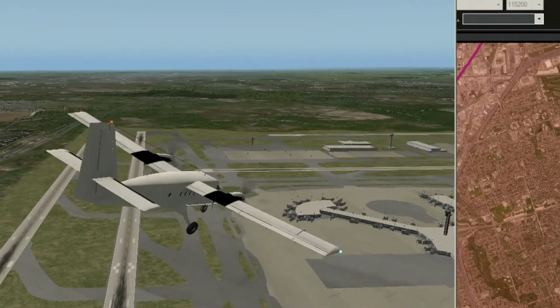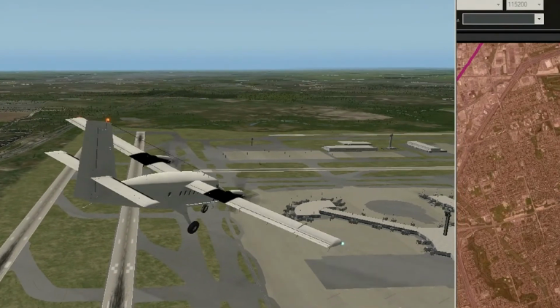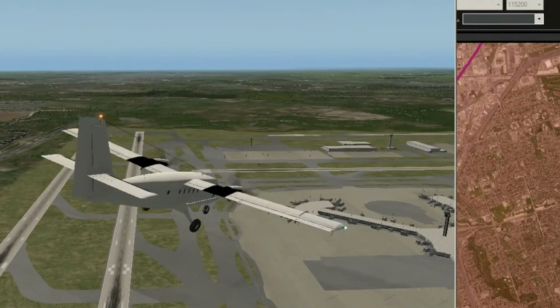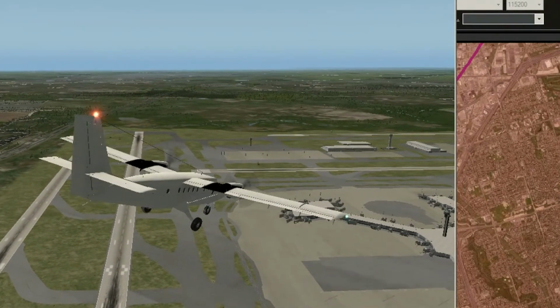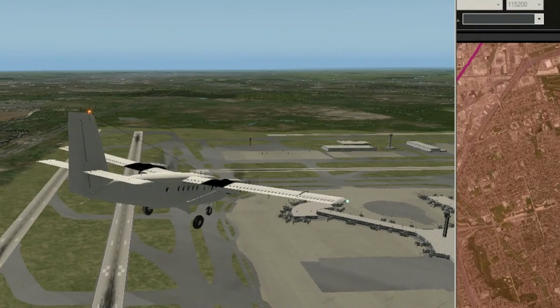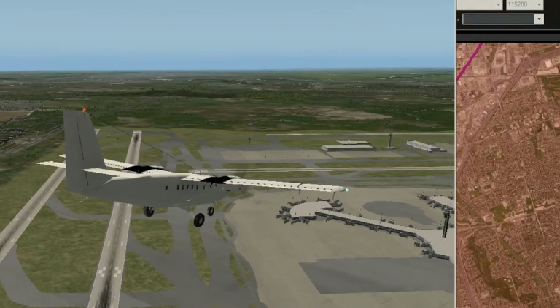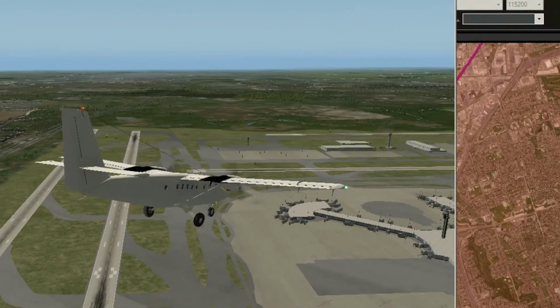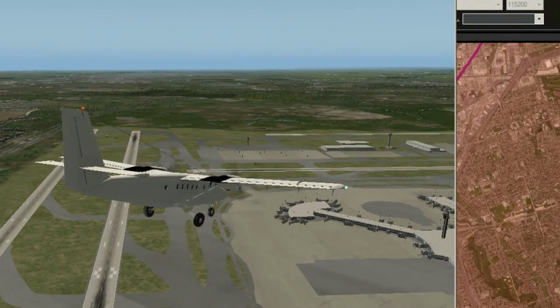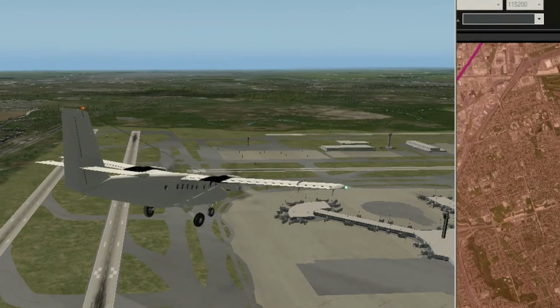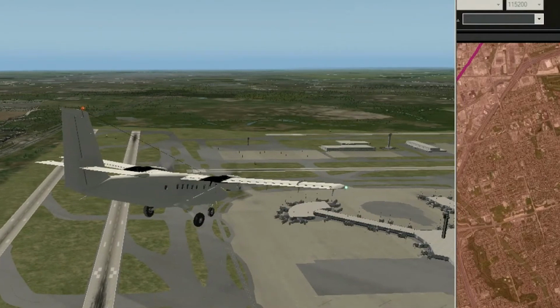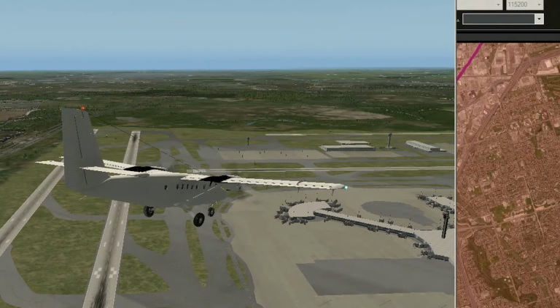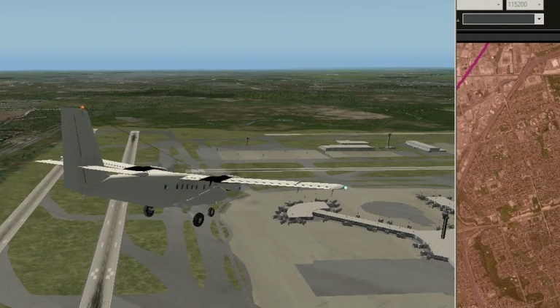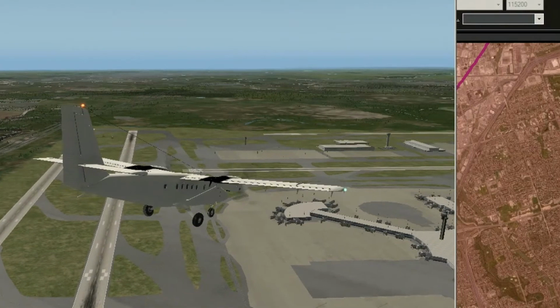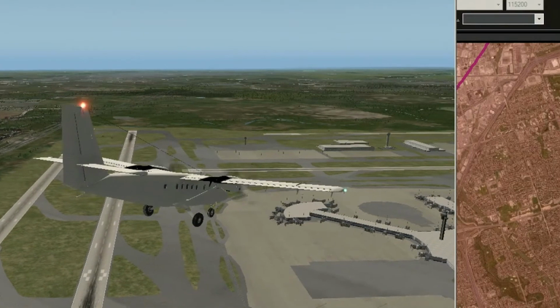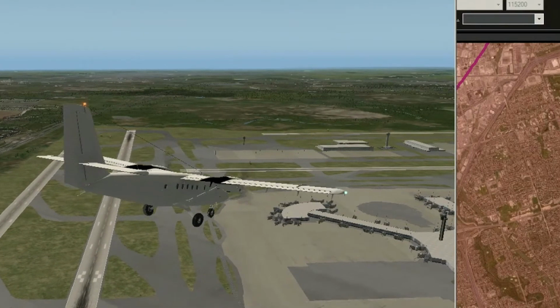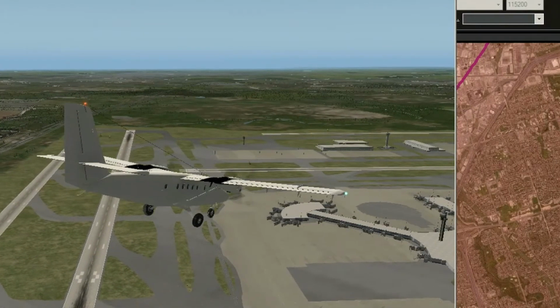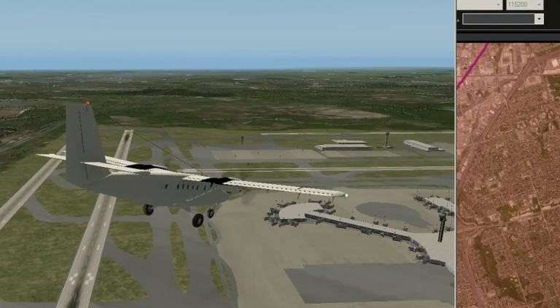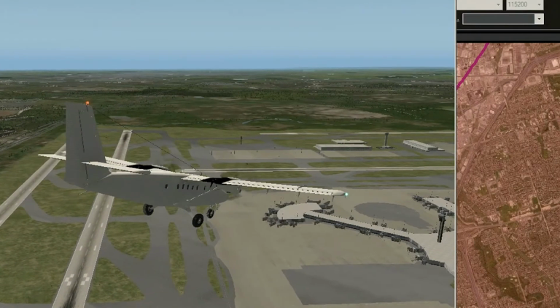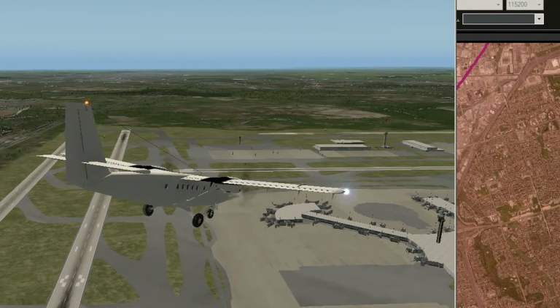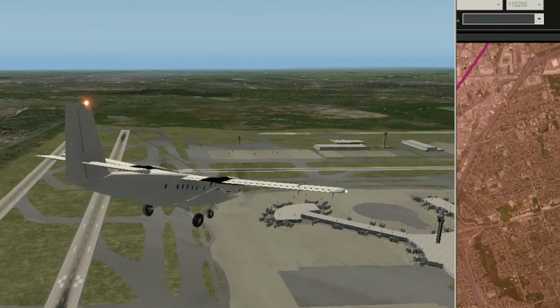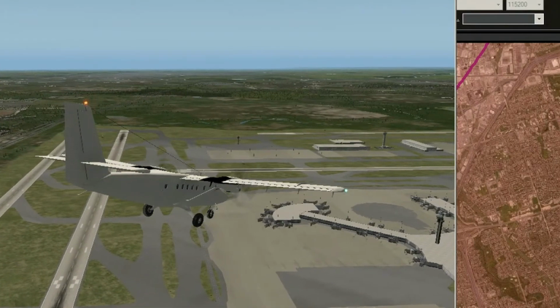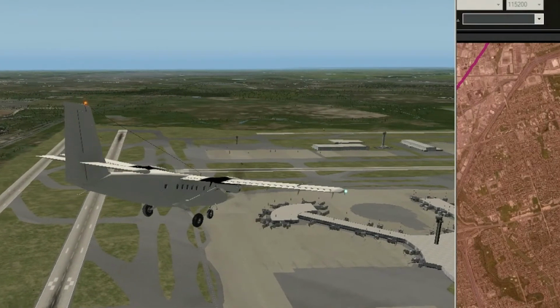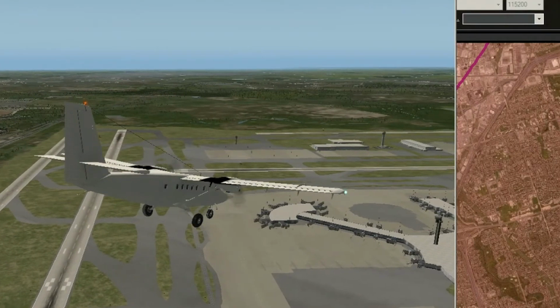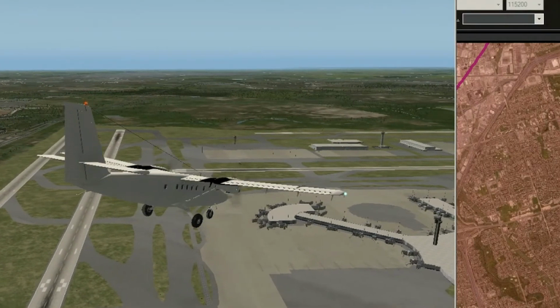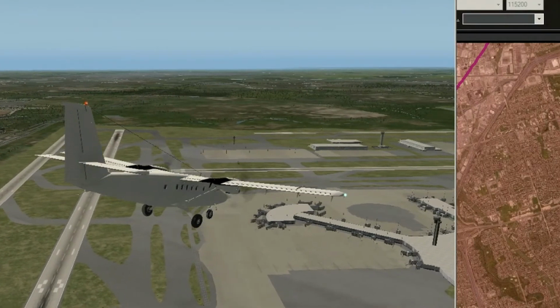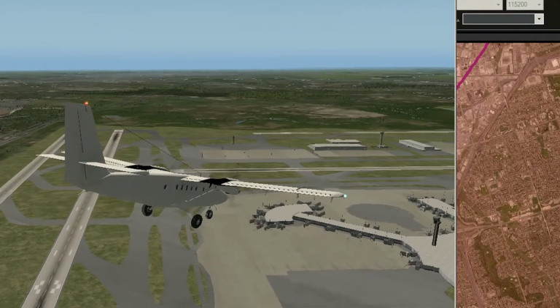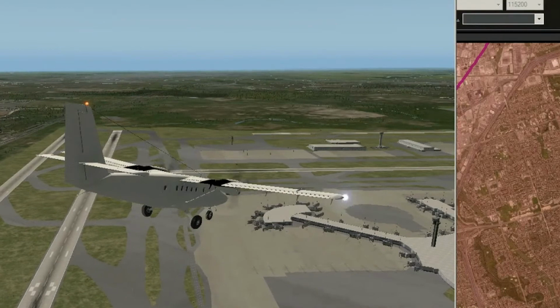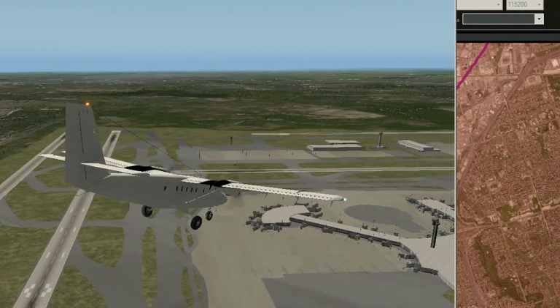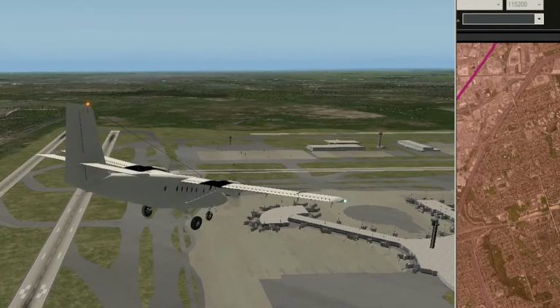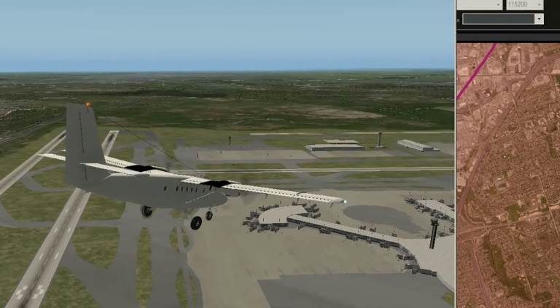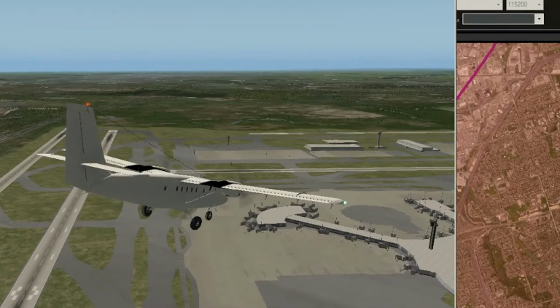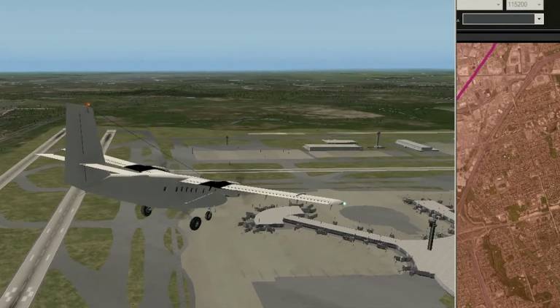I've restricted this to 60 degrees of roll, and 30 up, 30 down on pitch. I should have done more than that, I think.